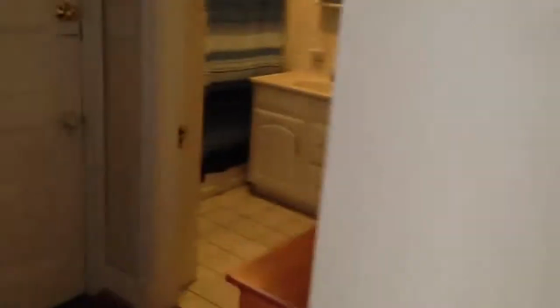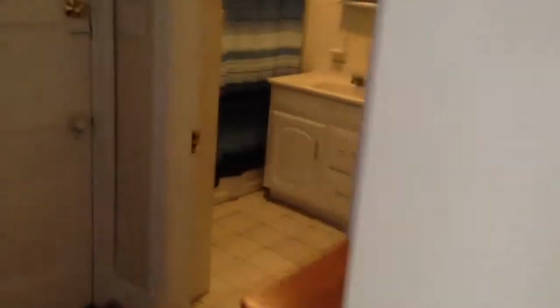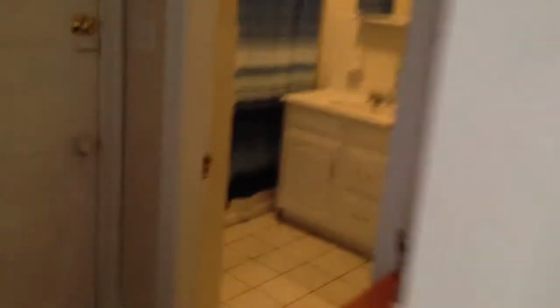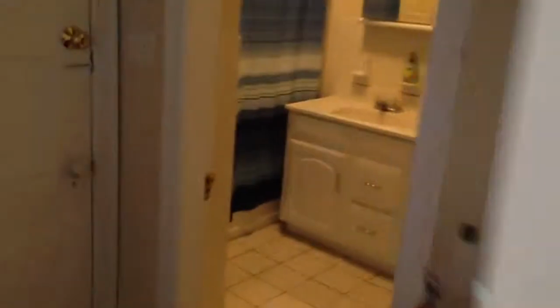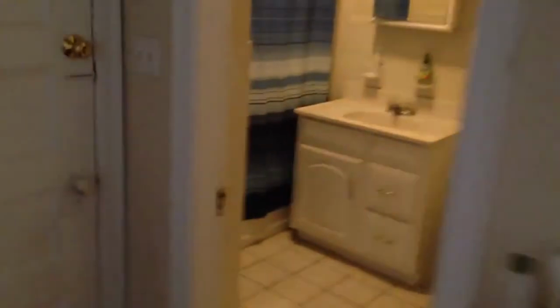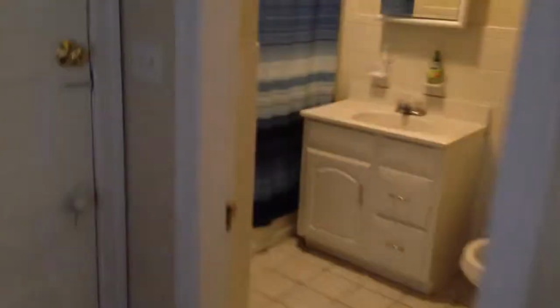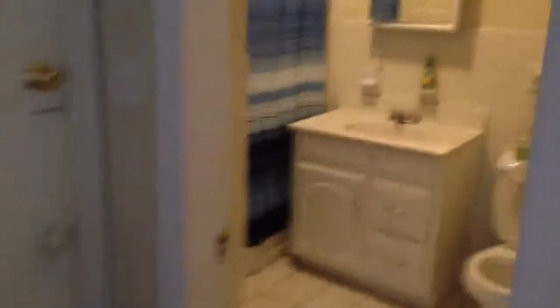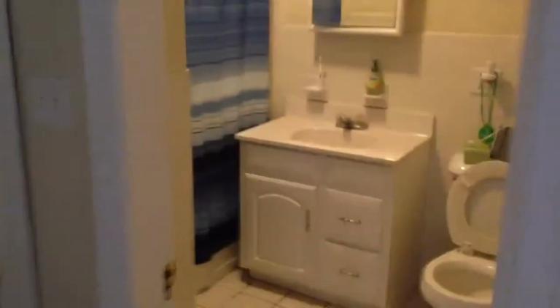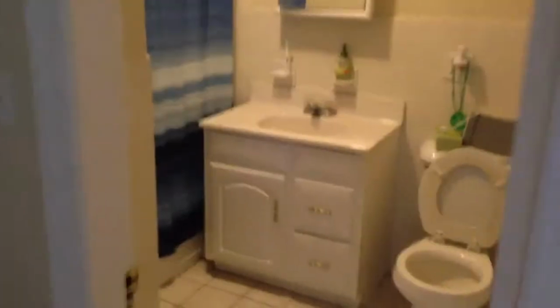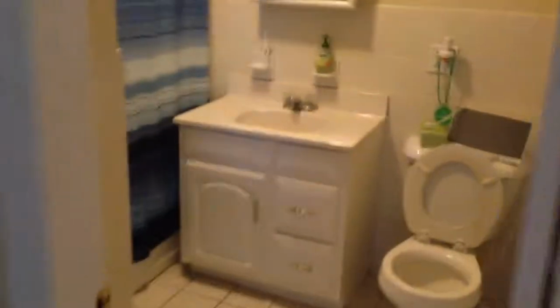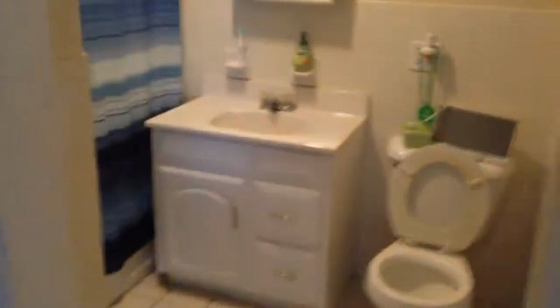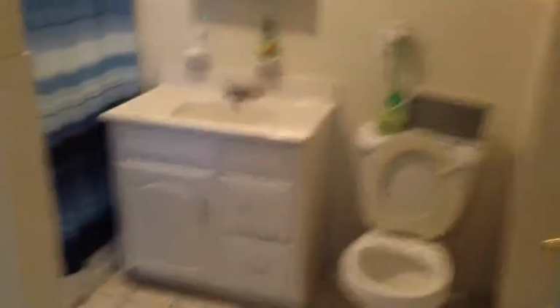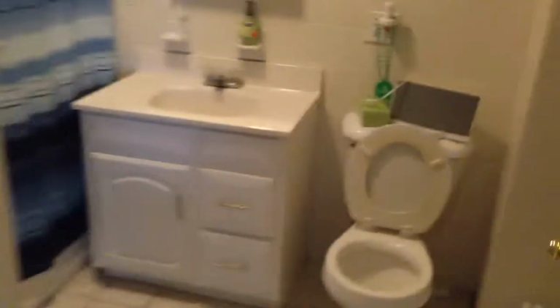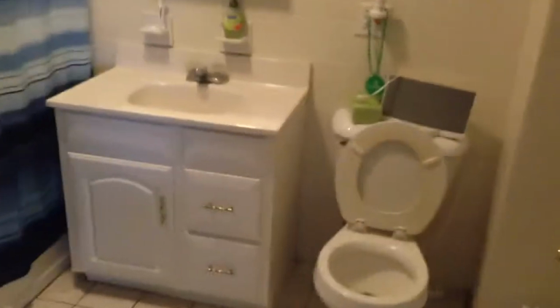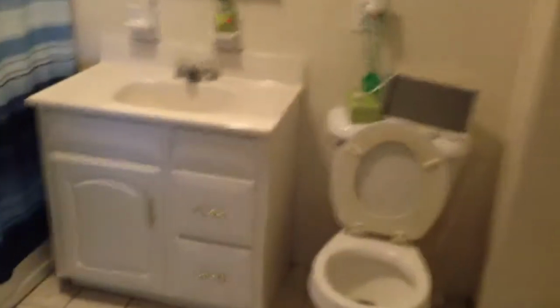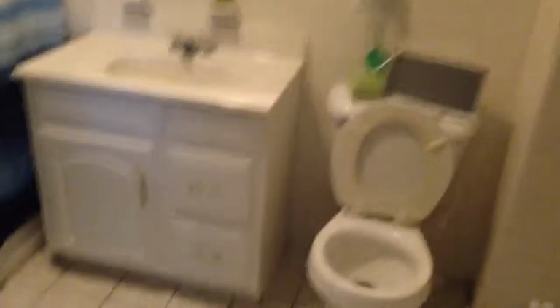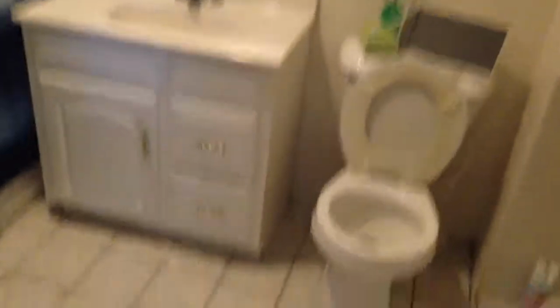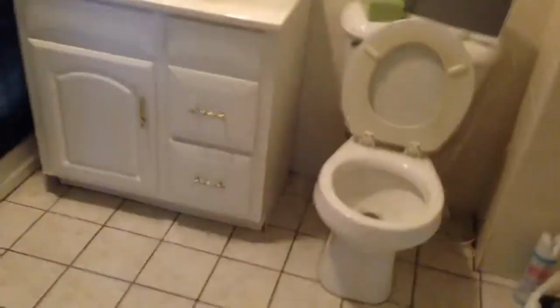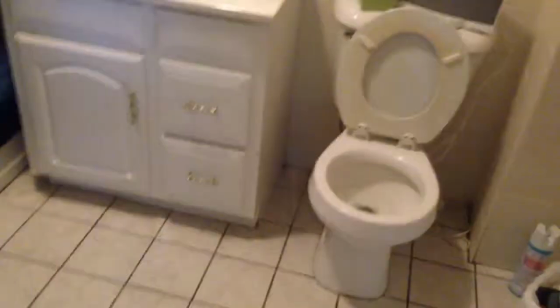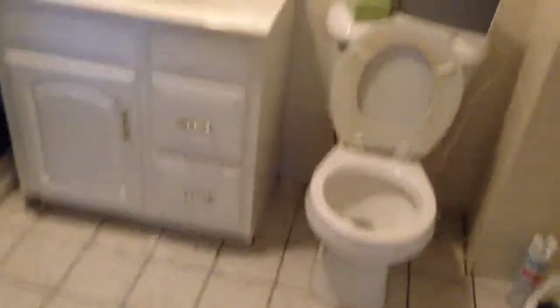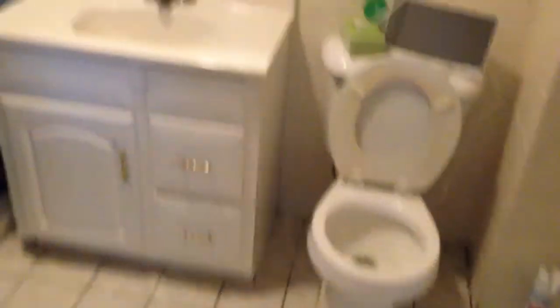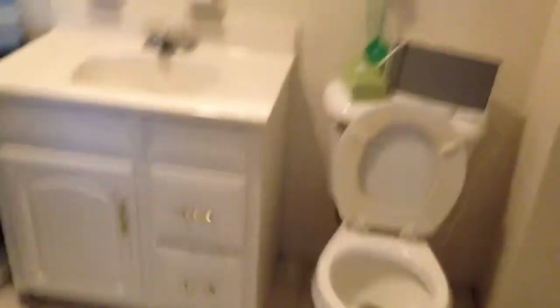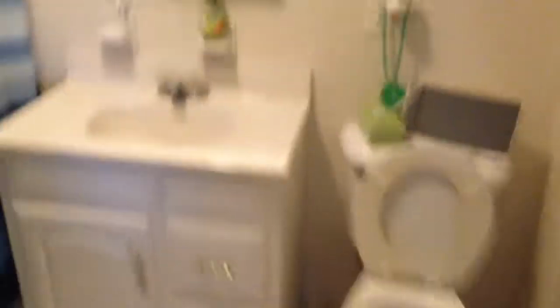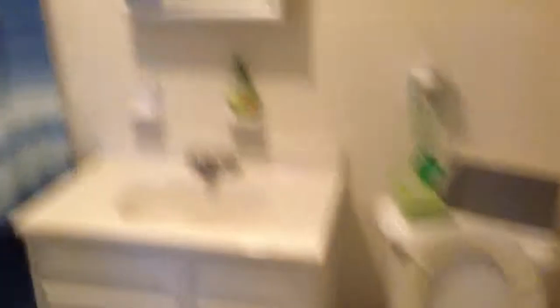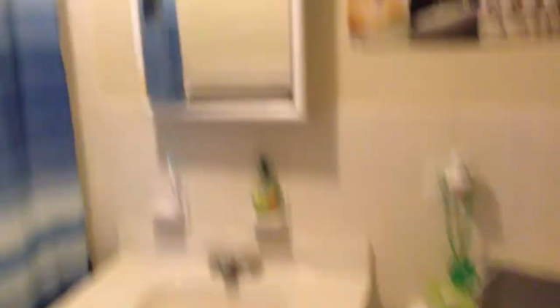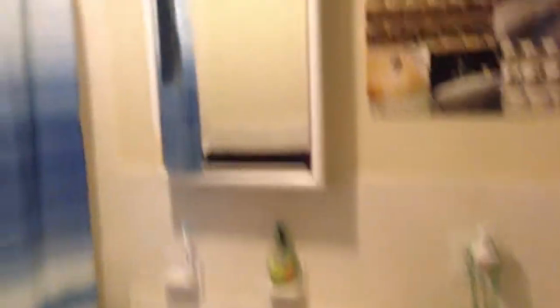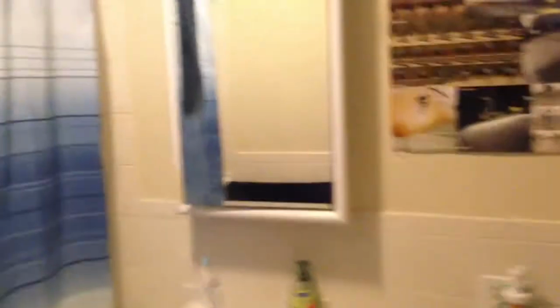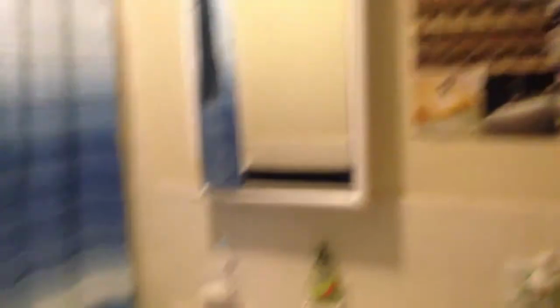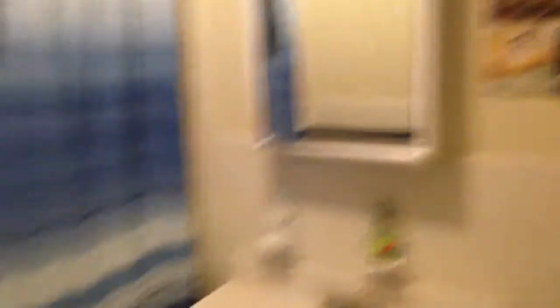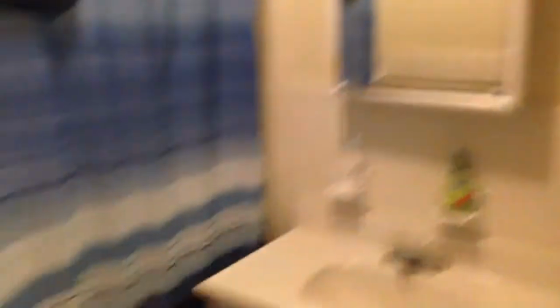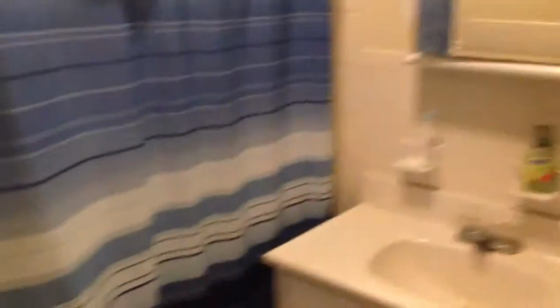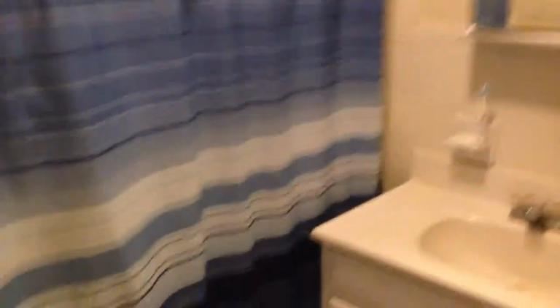Around the corner we go — here is your bathroom. A nice, newer style bathroom with a newer vanity.